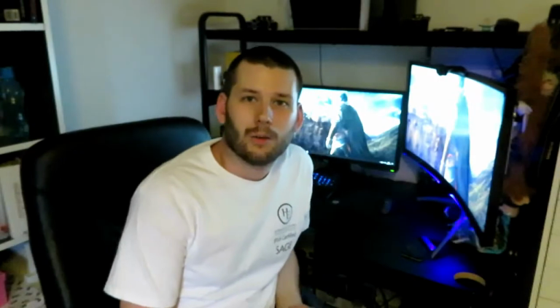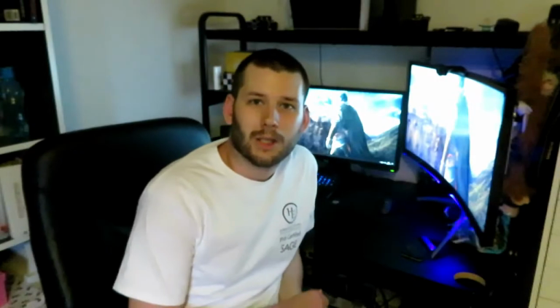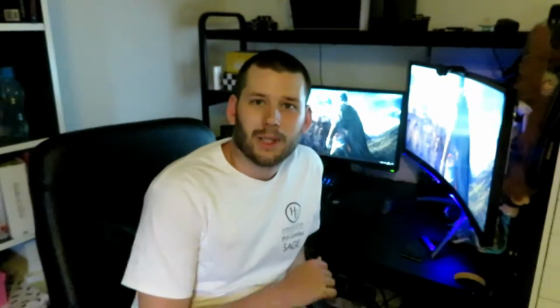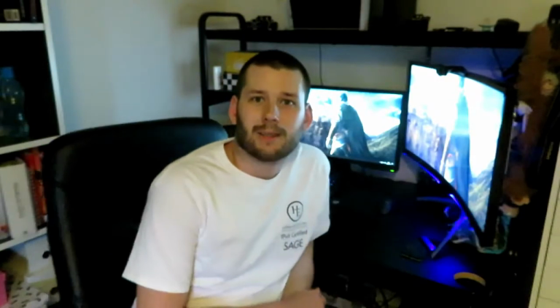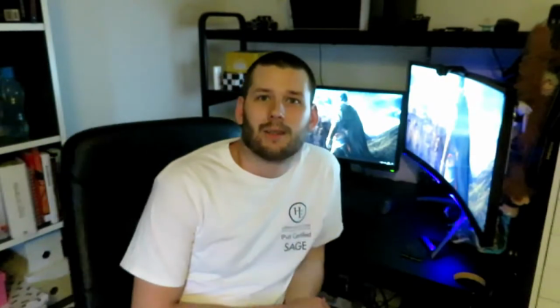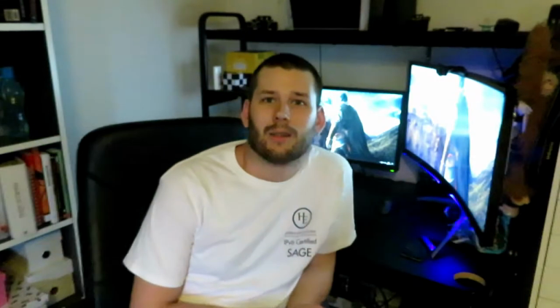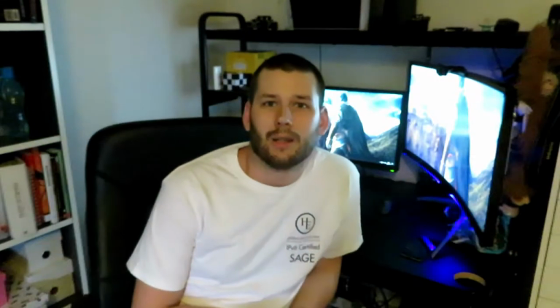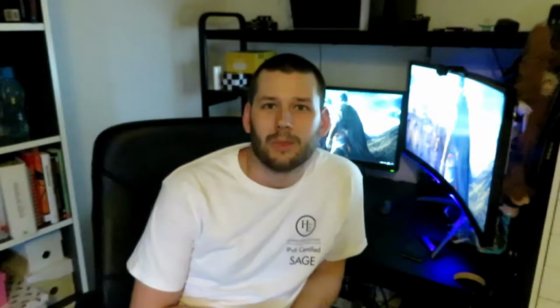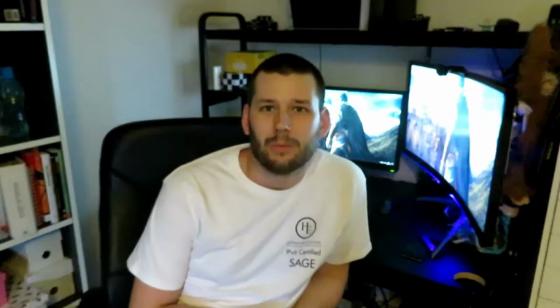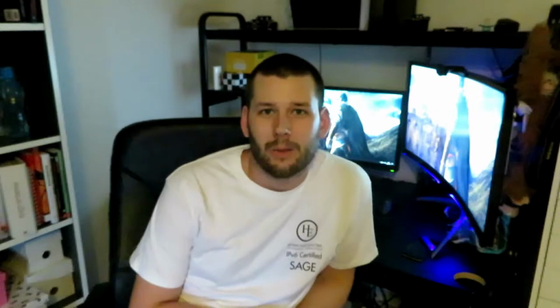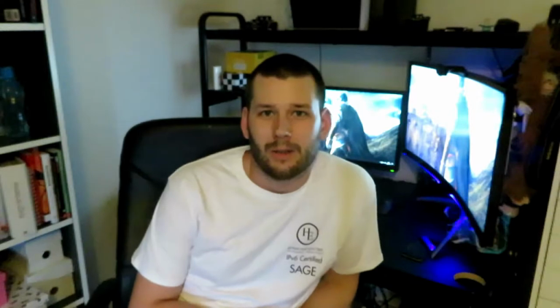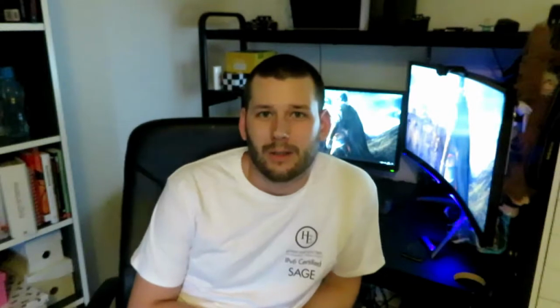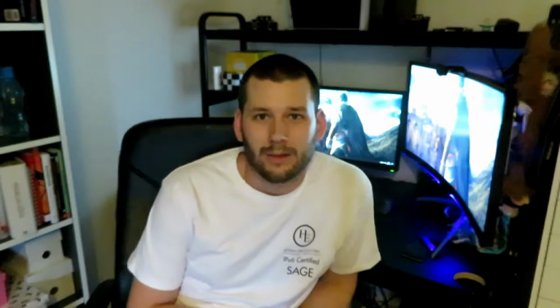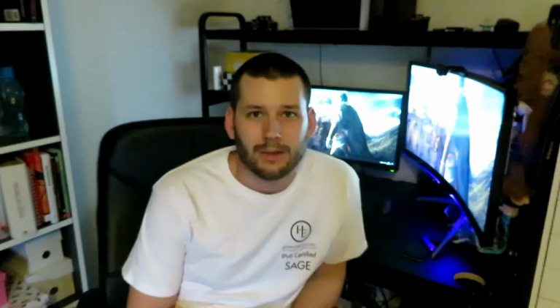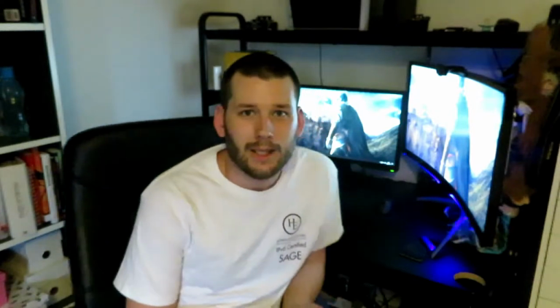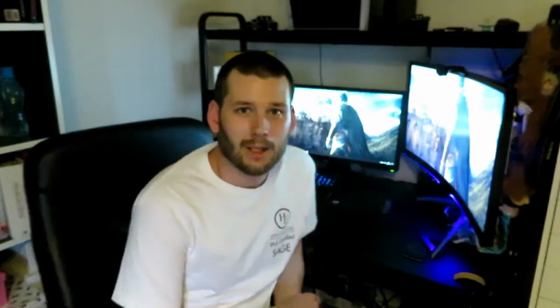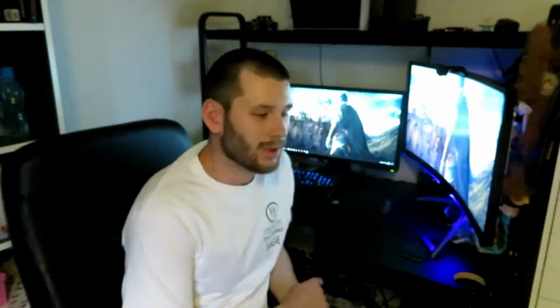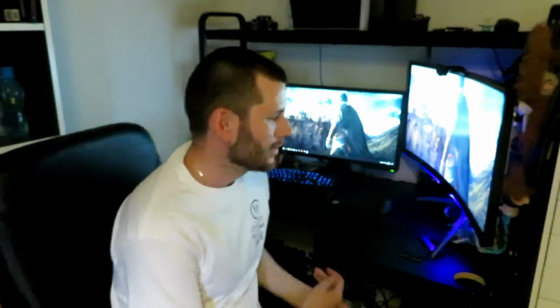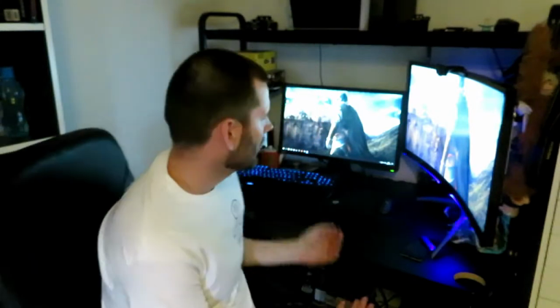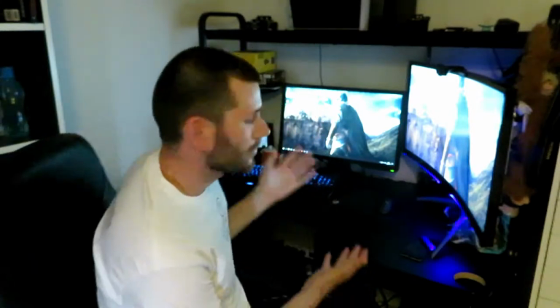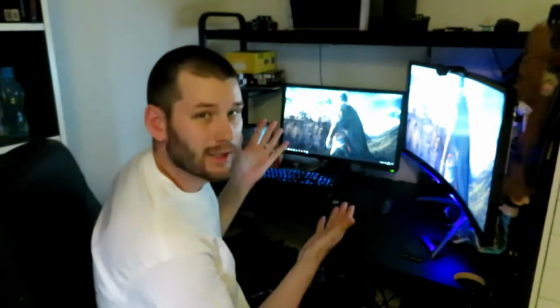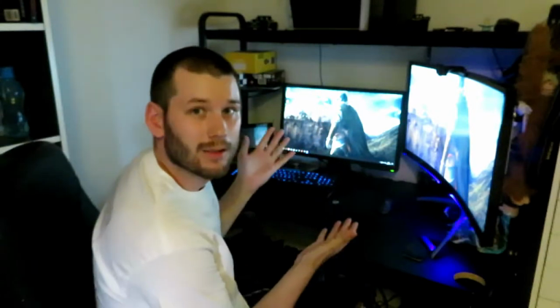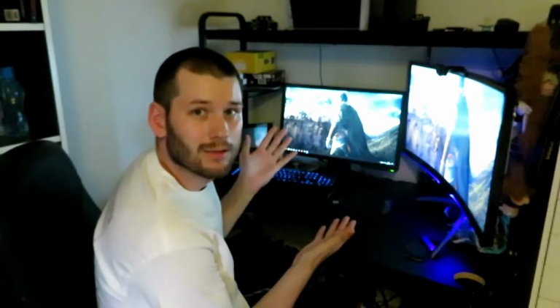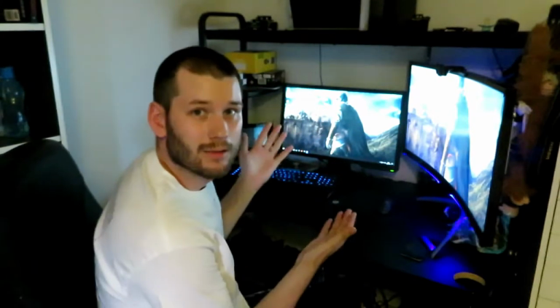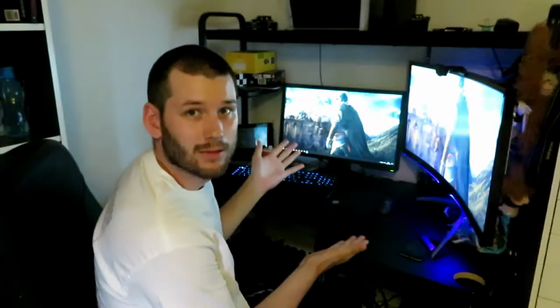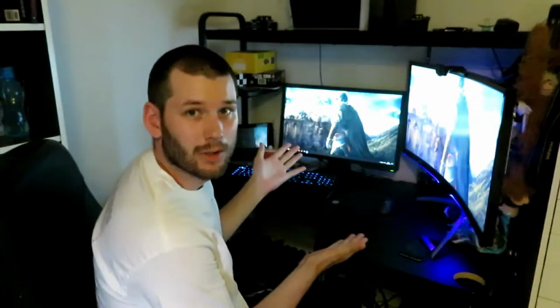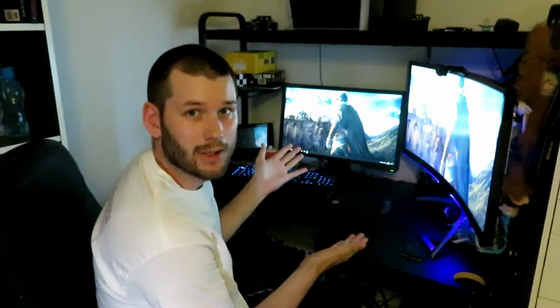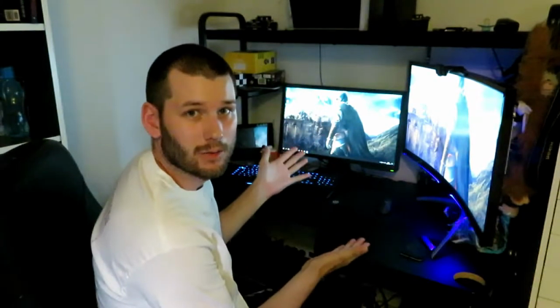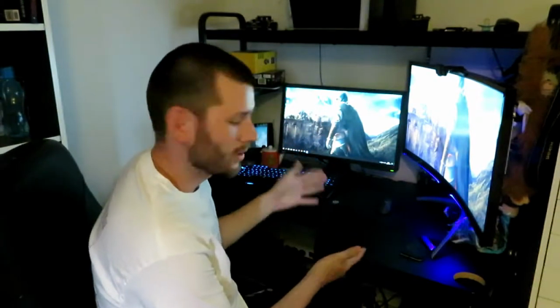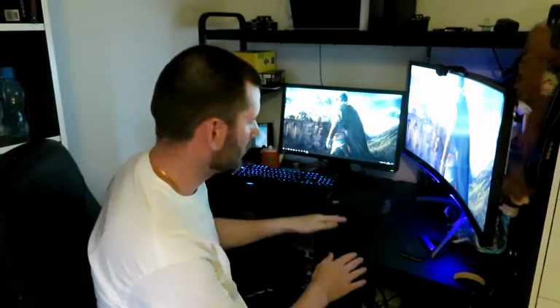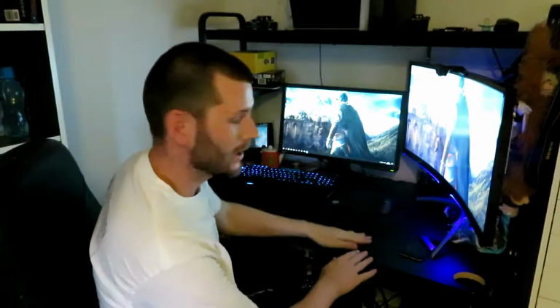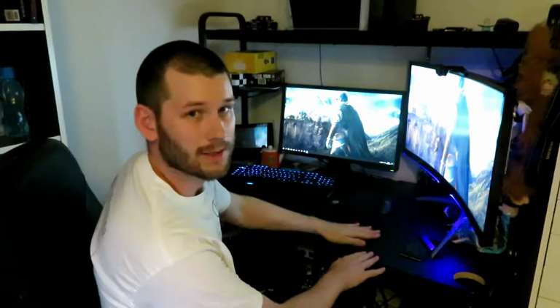What's up guys? I'm Nemo Padaman and today I'm gonna be upgrading my rig with a new desk.